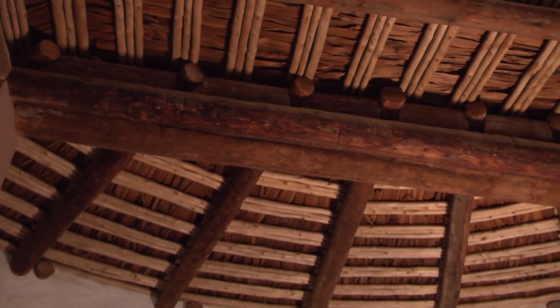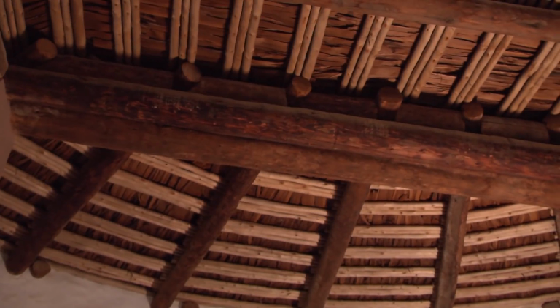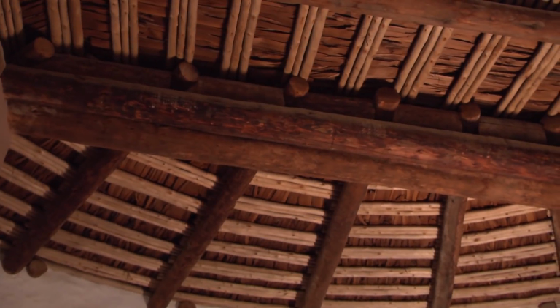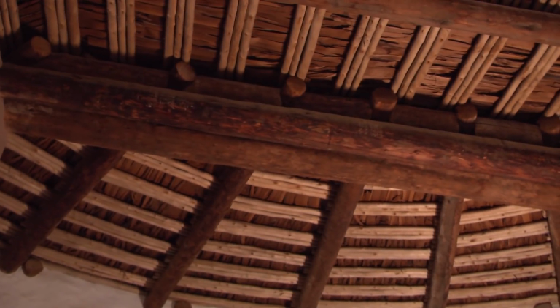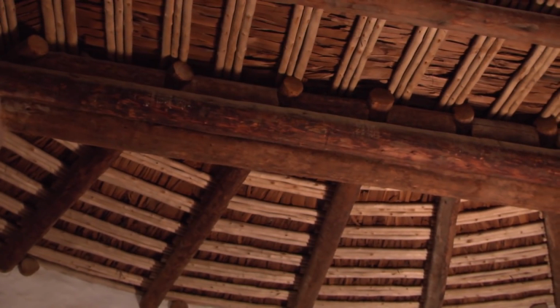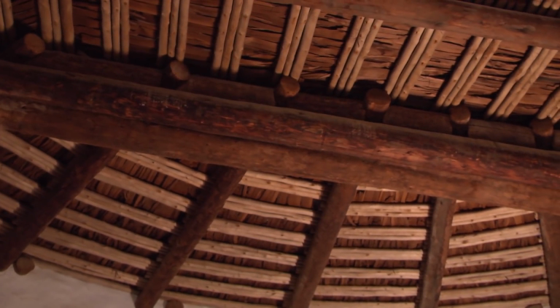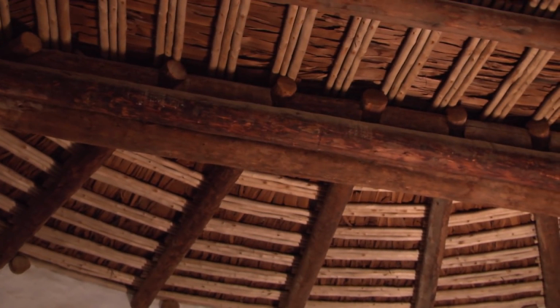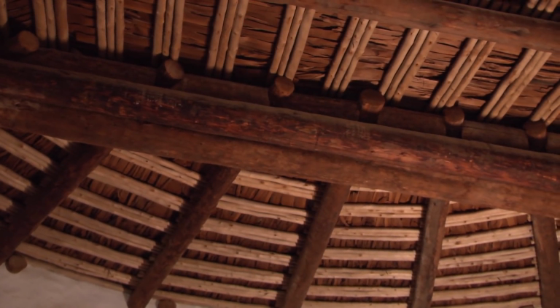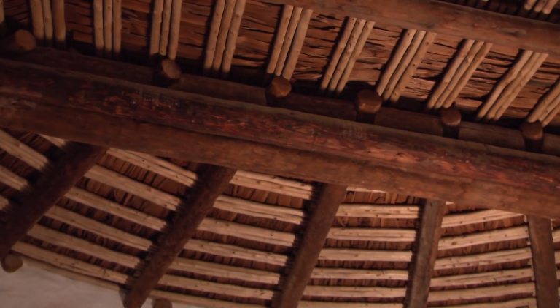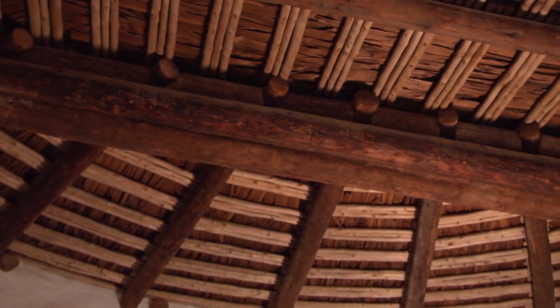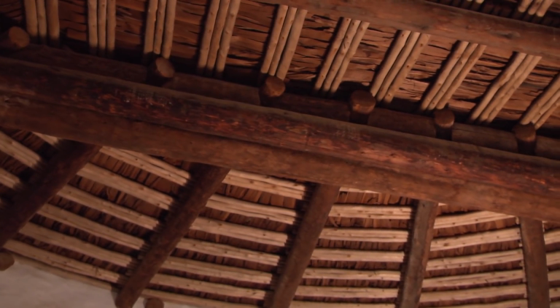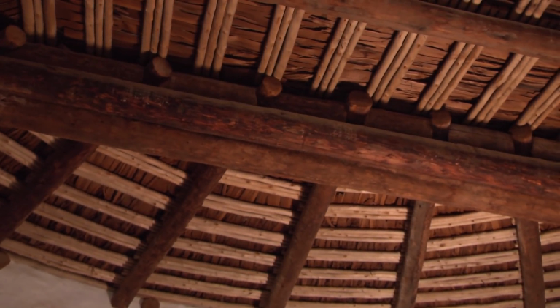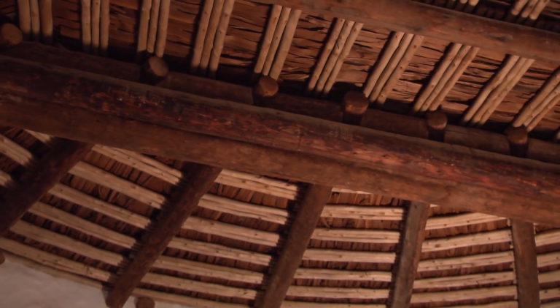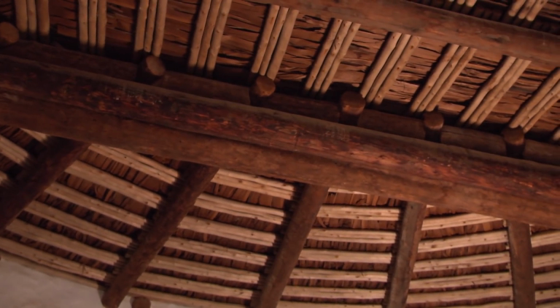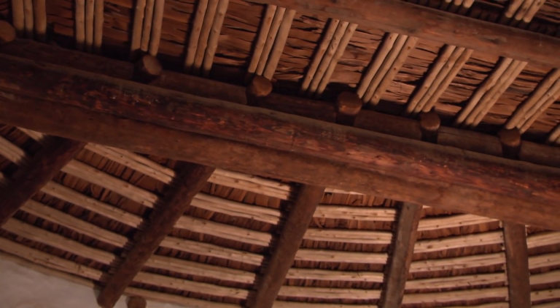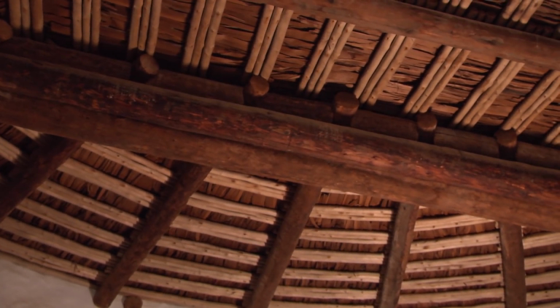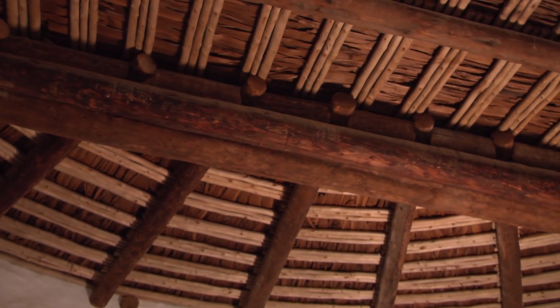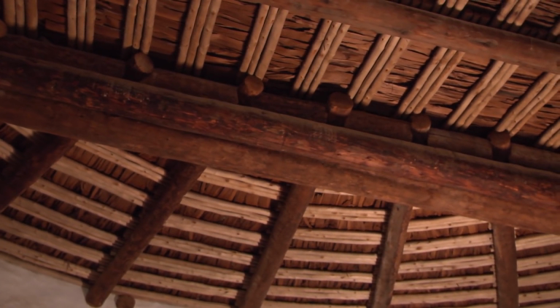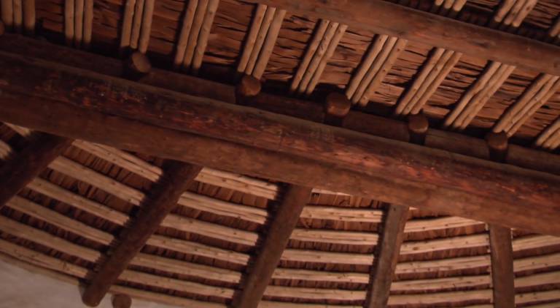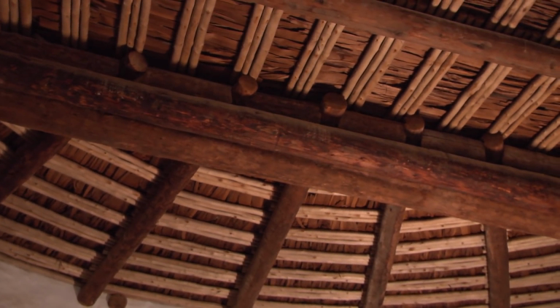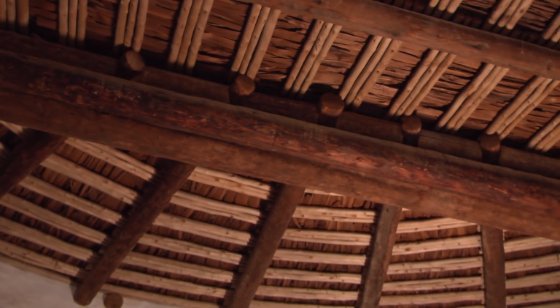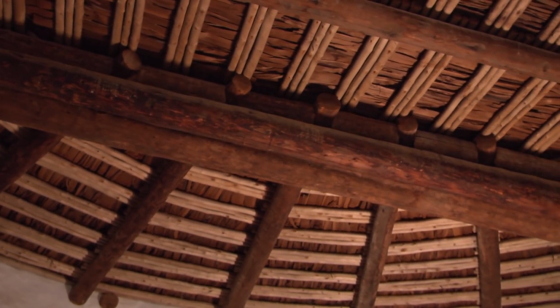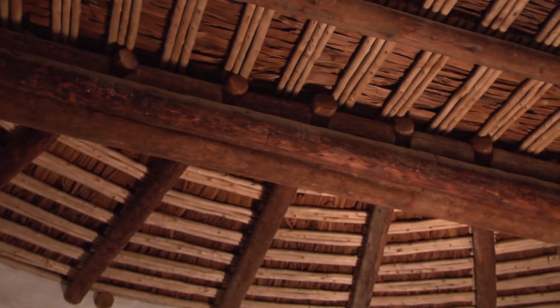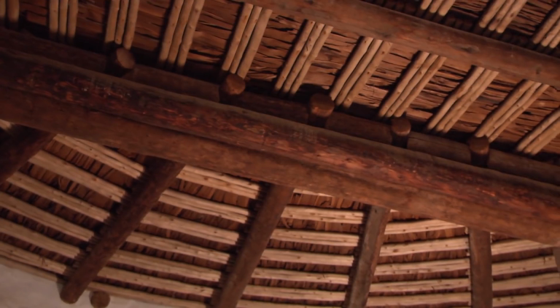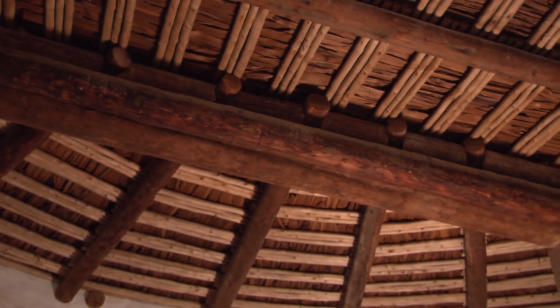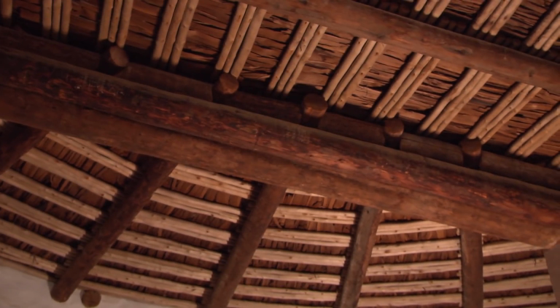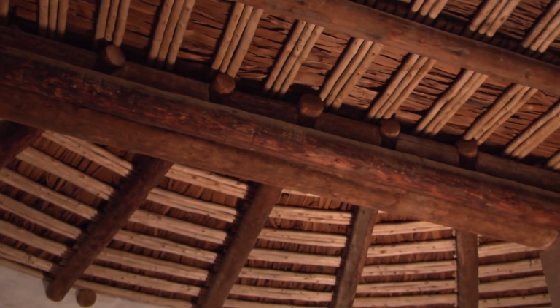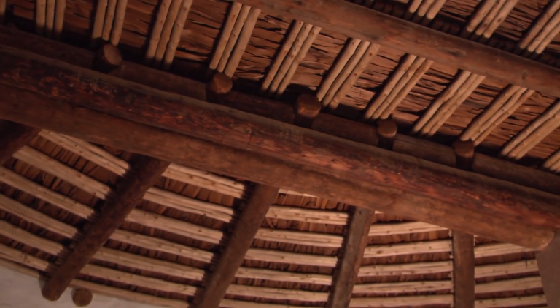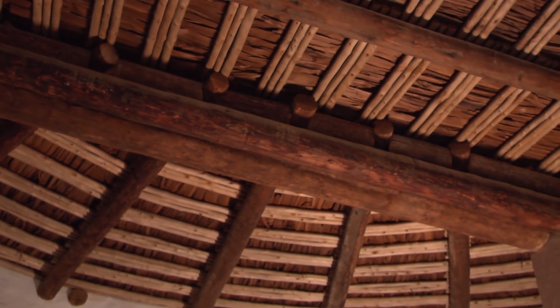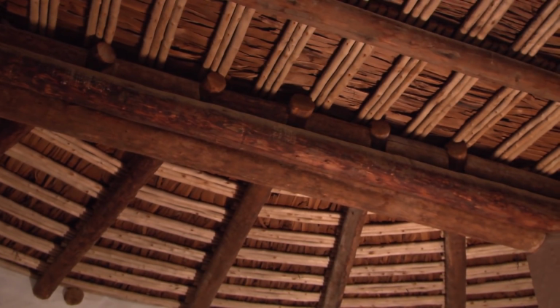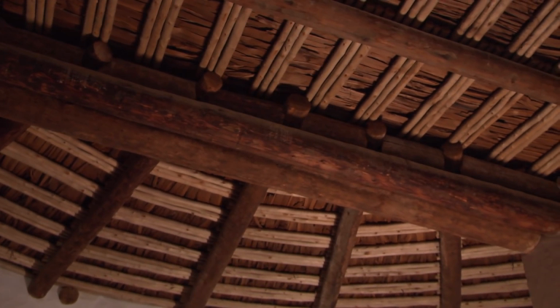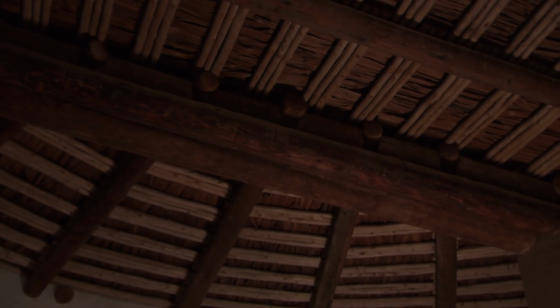The roof was rebuilt by Morris. The first roof had been burned, so what you see up there is not the original ceiling.